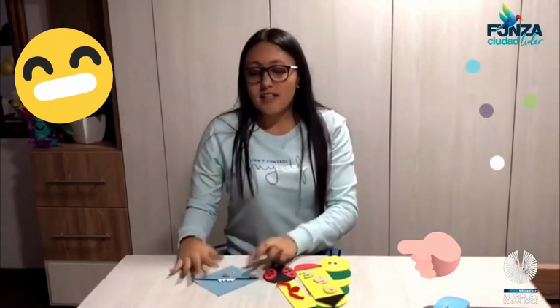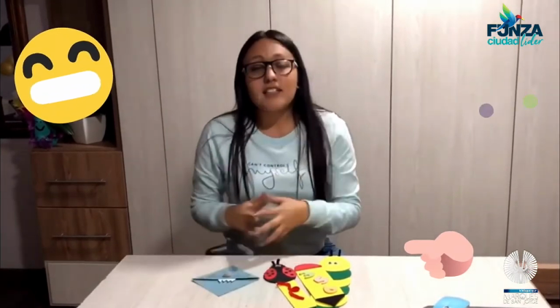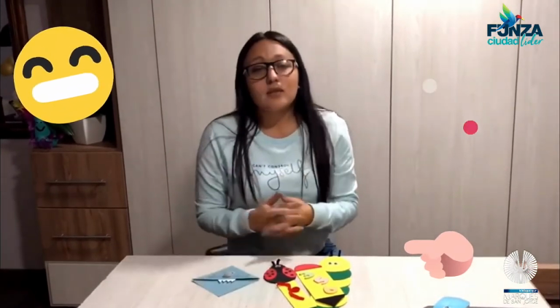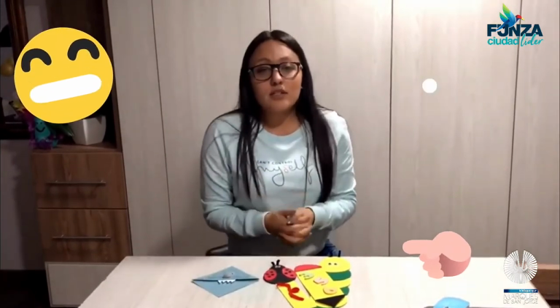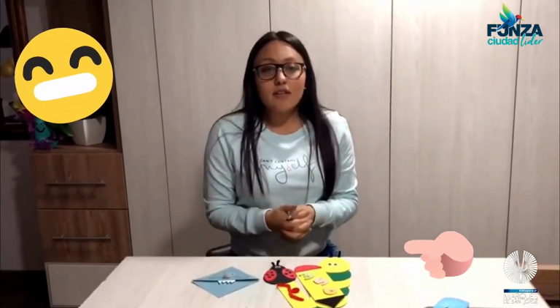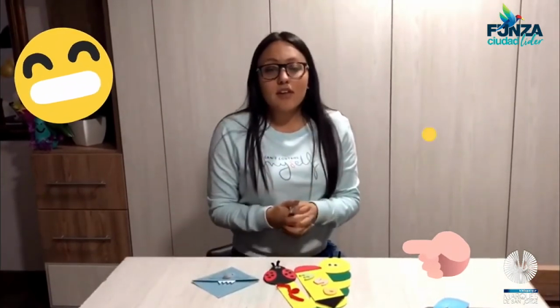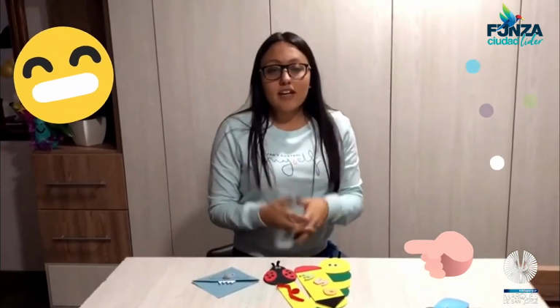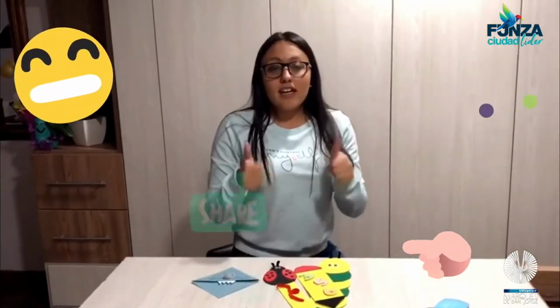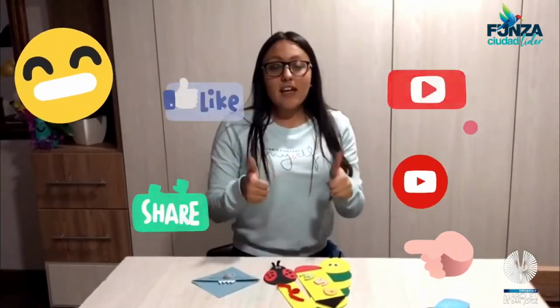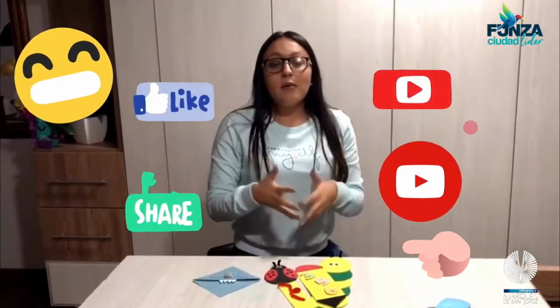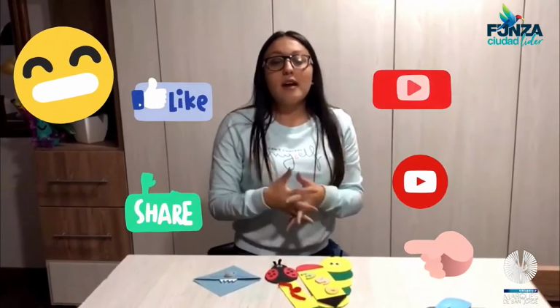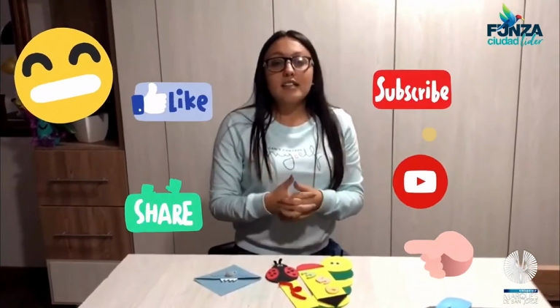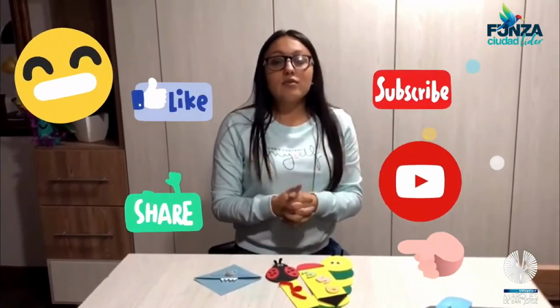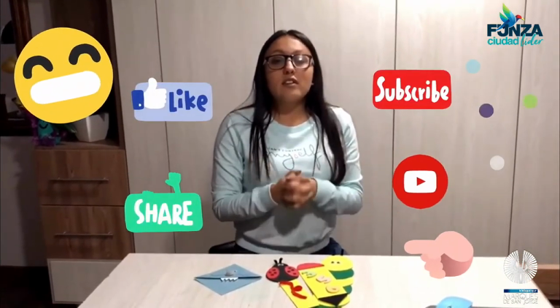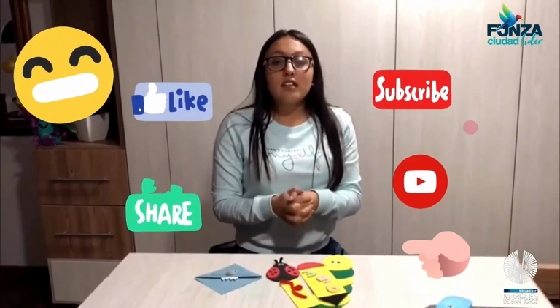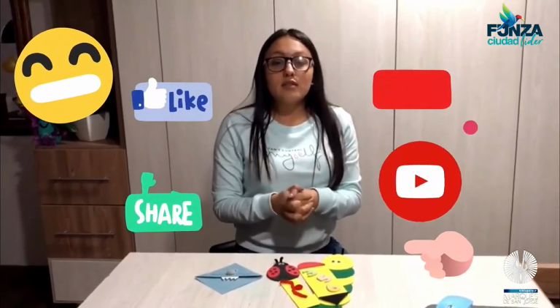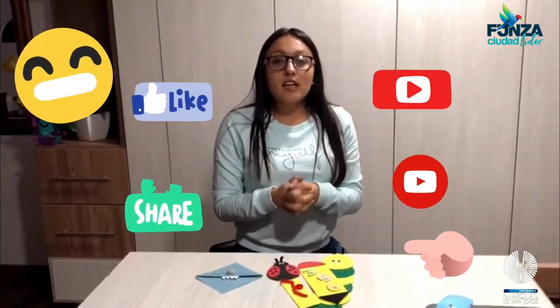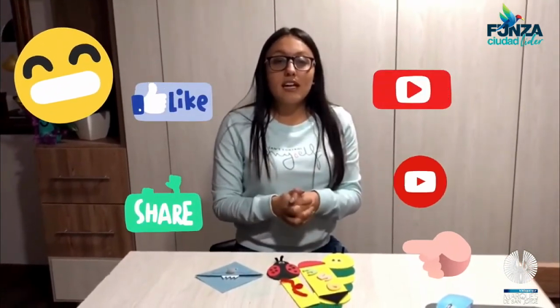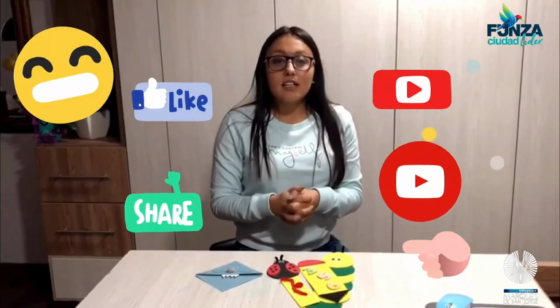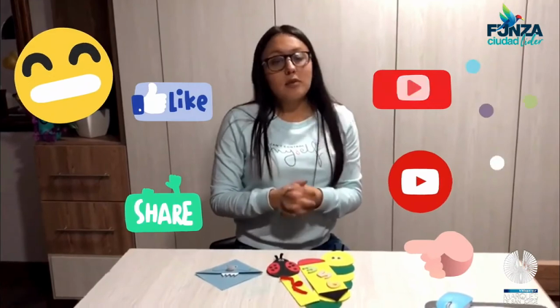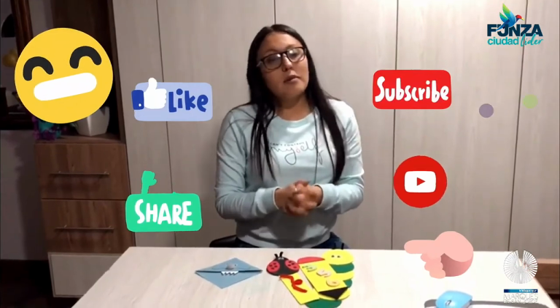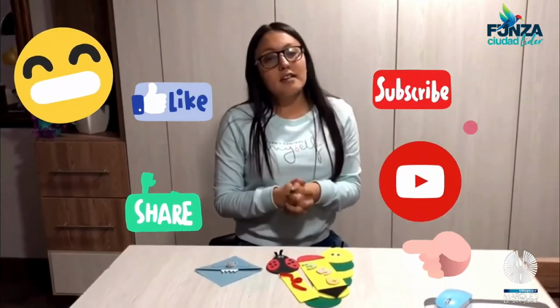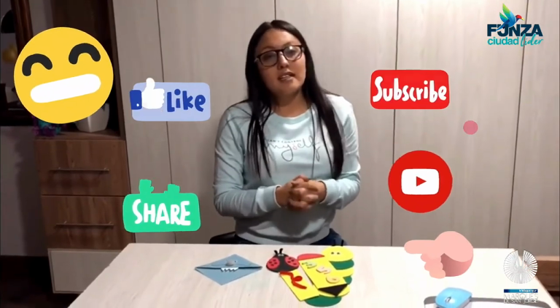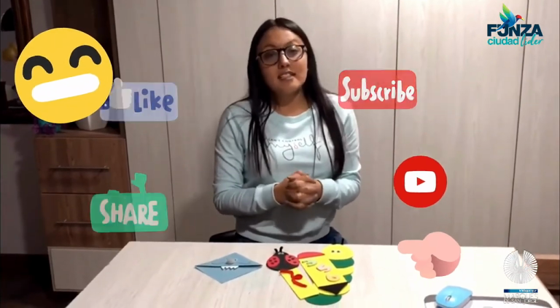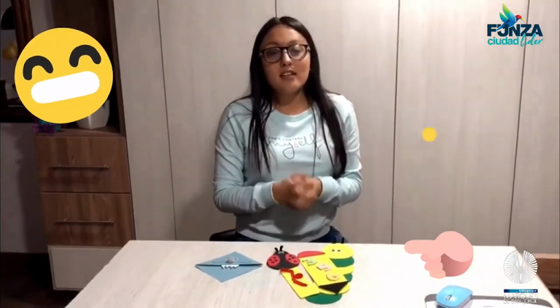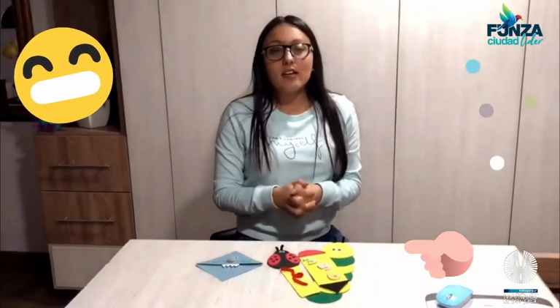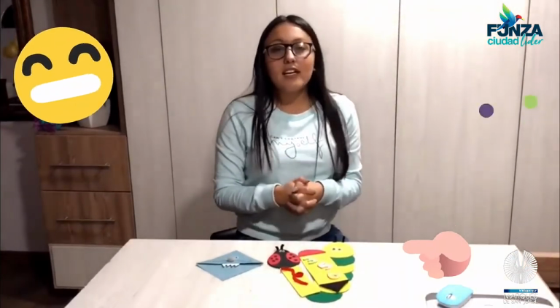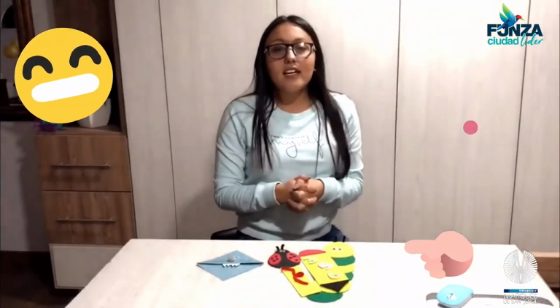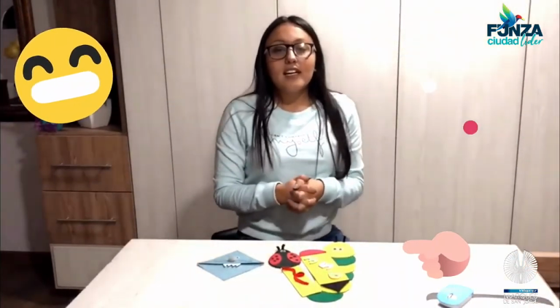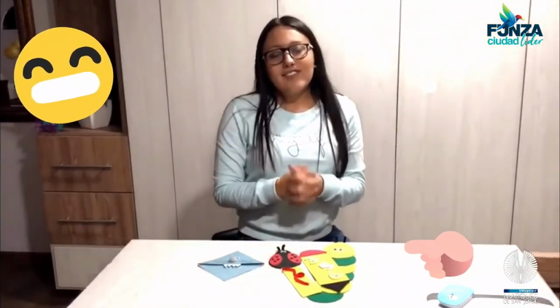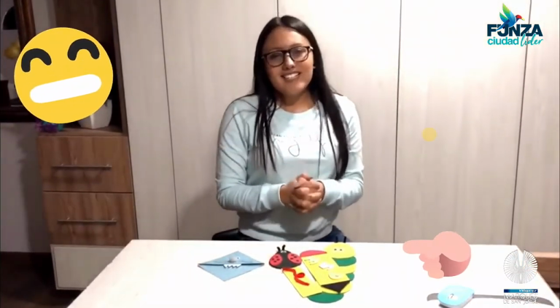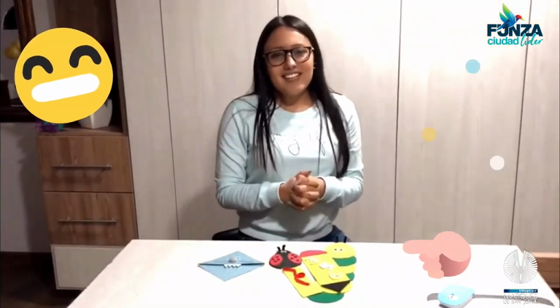Si te gustó este video dale like, comparte, suscríbete a nuestro canal del Biblioparque Marqués de San Jorge. ¡Feliz día!